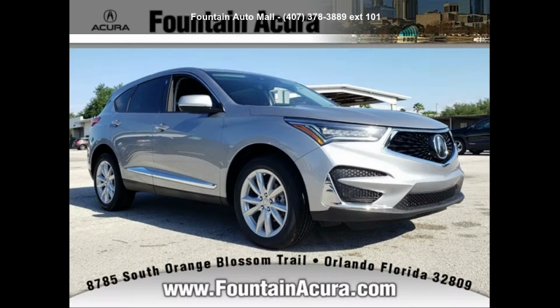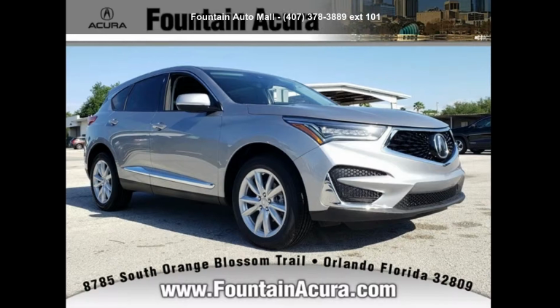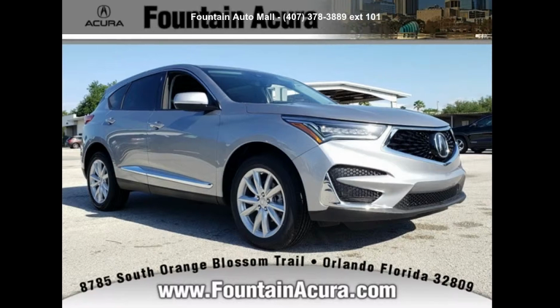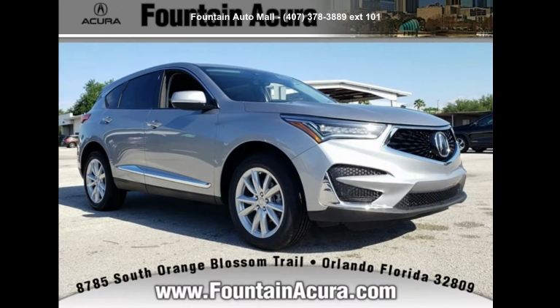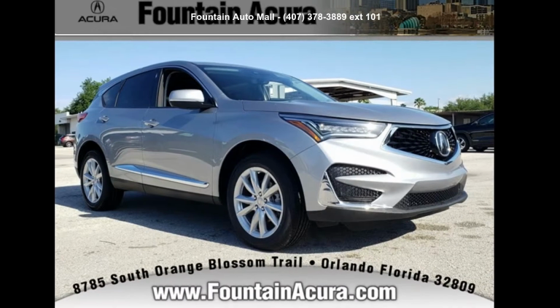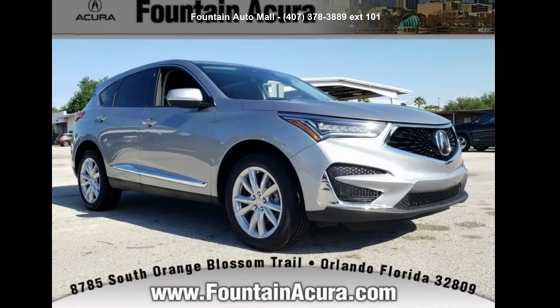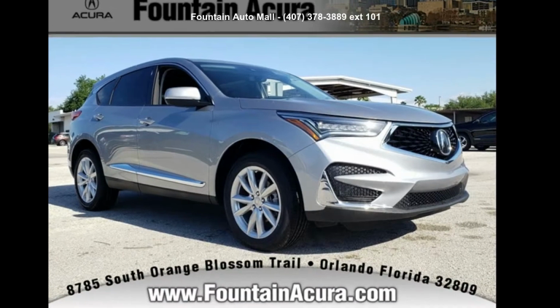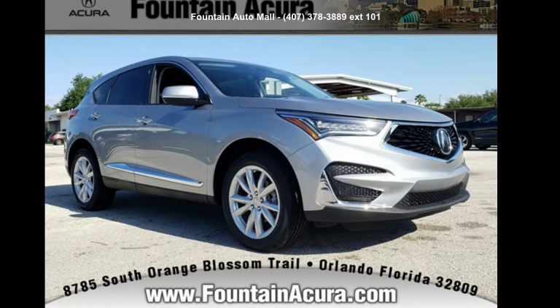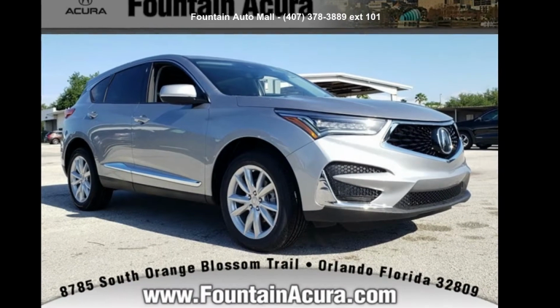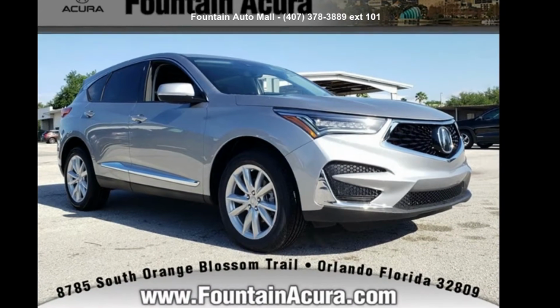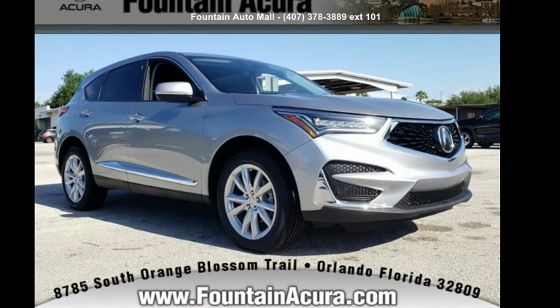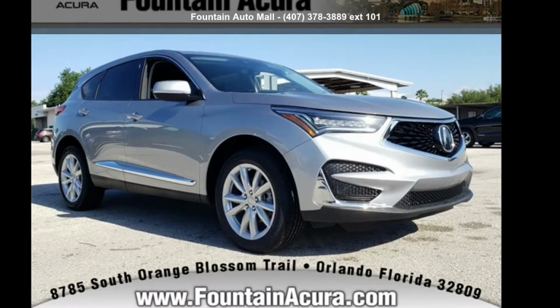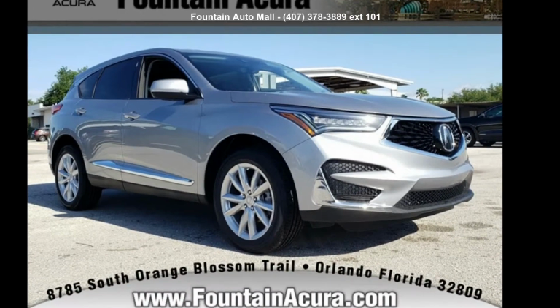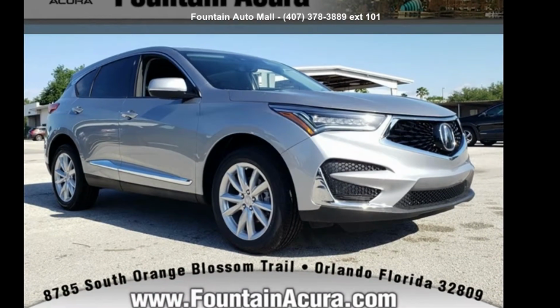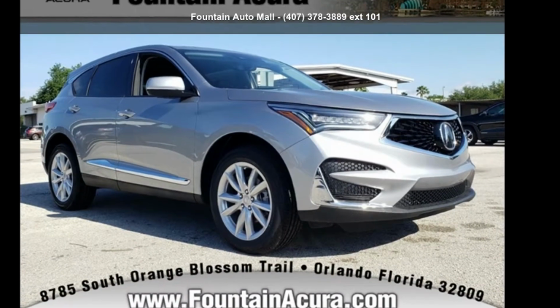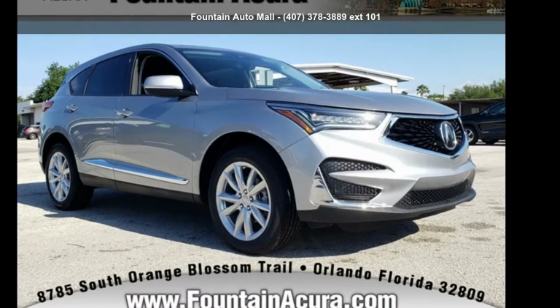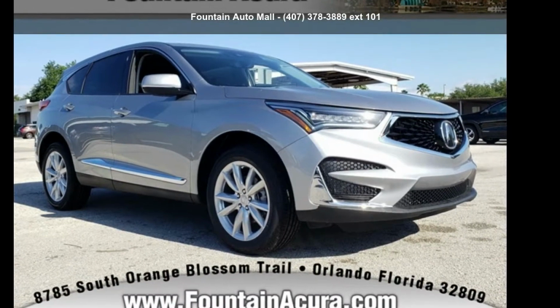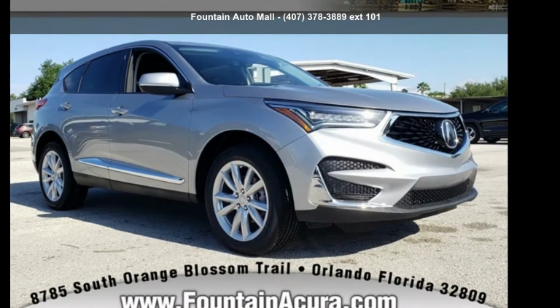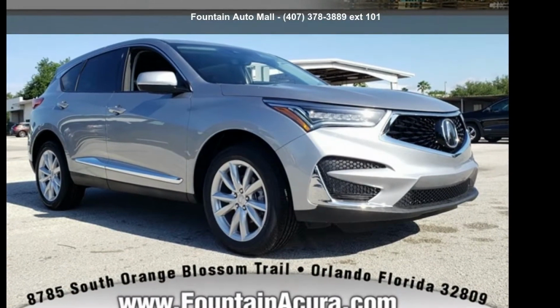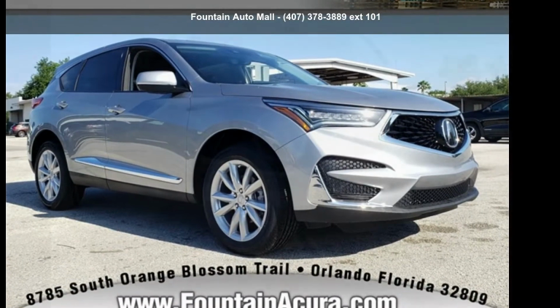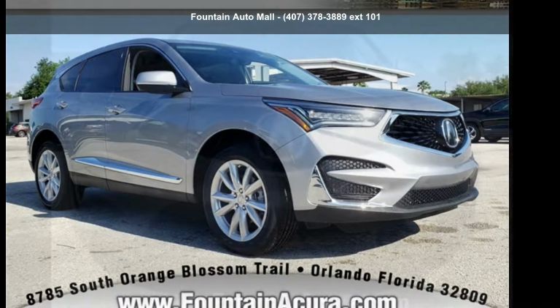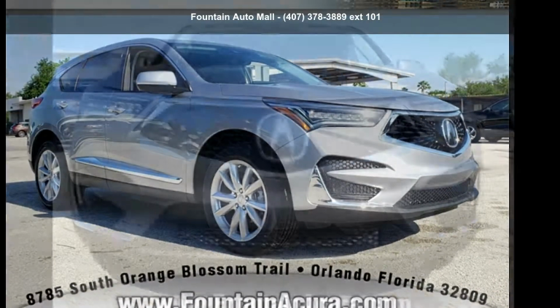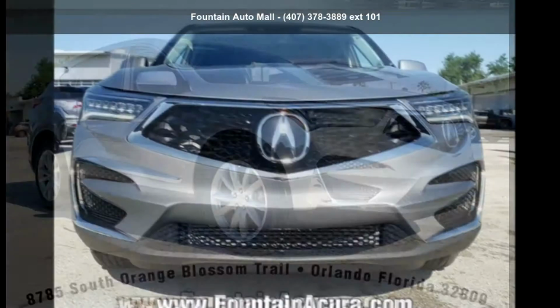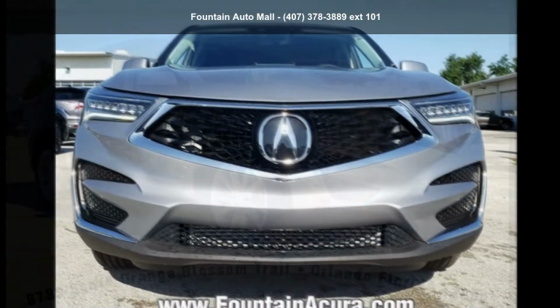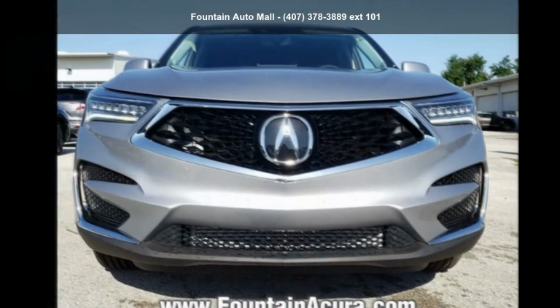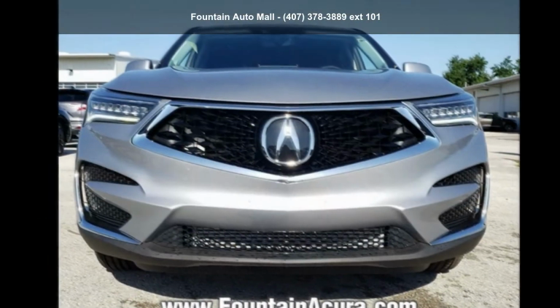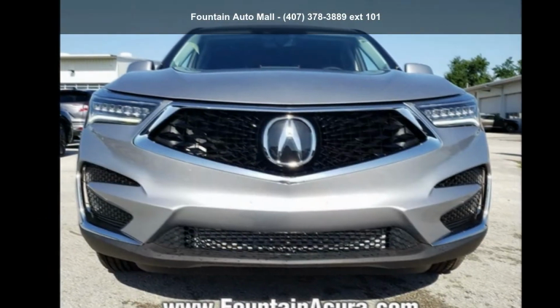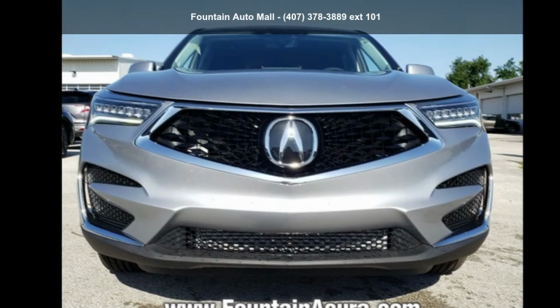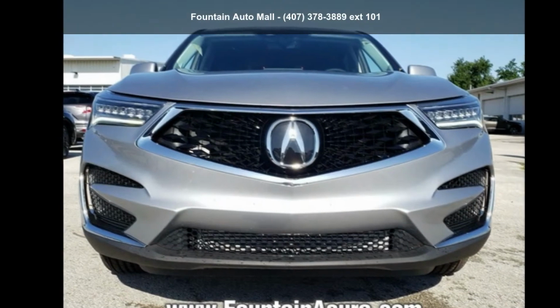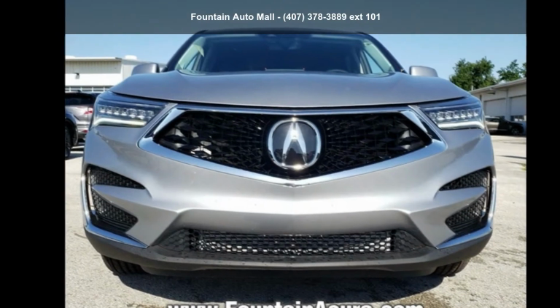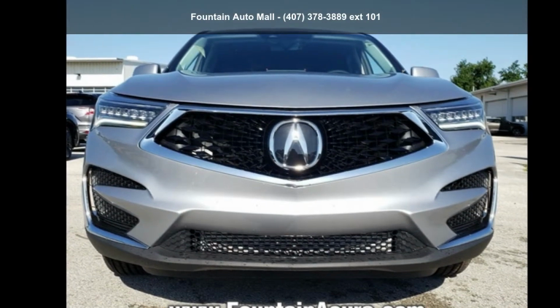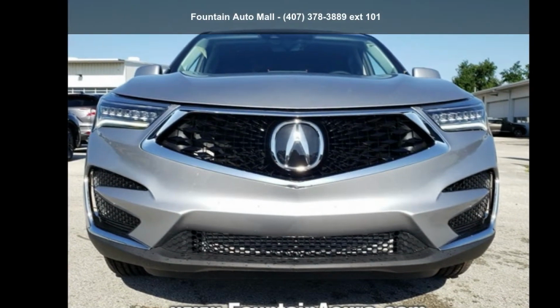Check out this Acura 2019 RDX Base. Don't miss this great deal on a luxury vehicle.